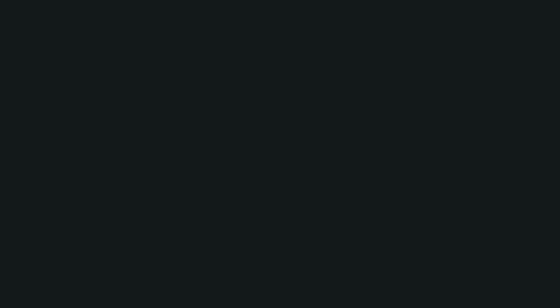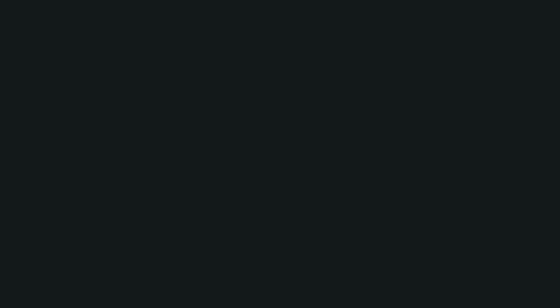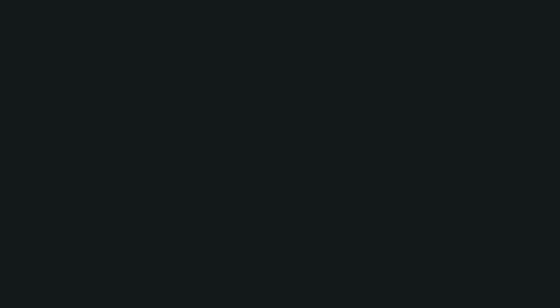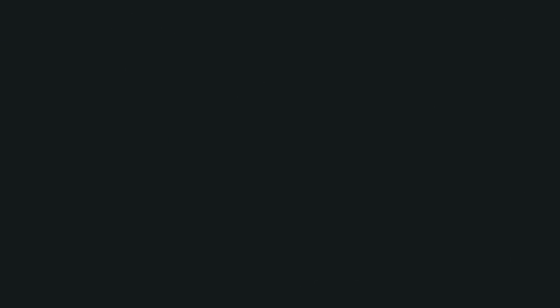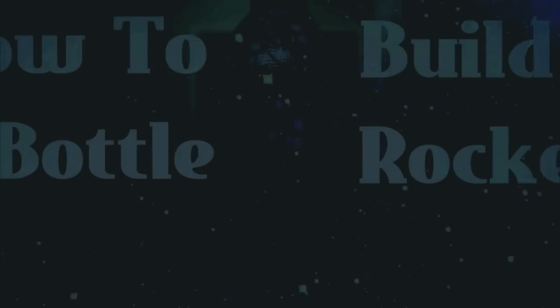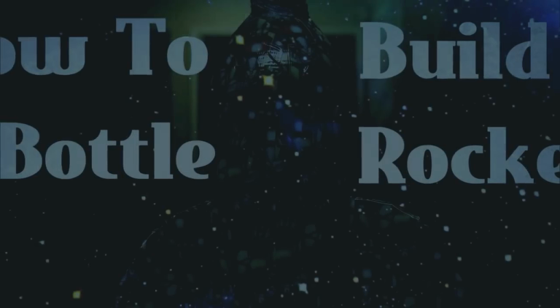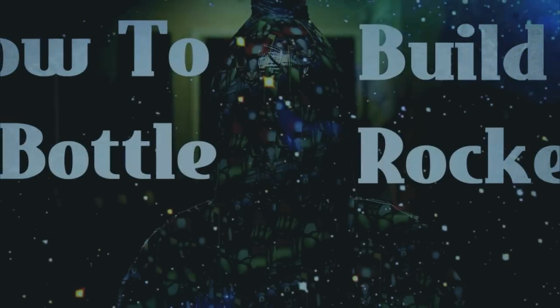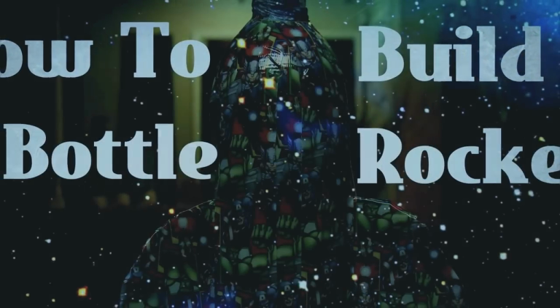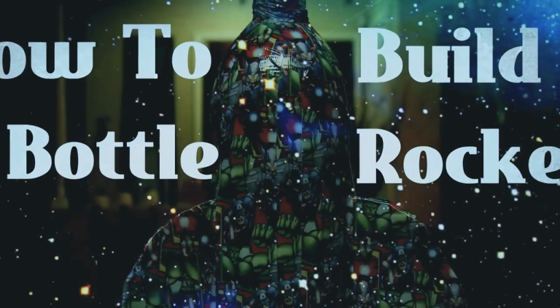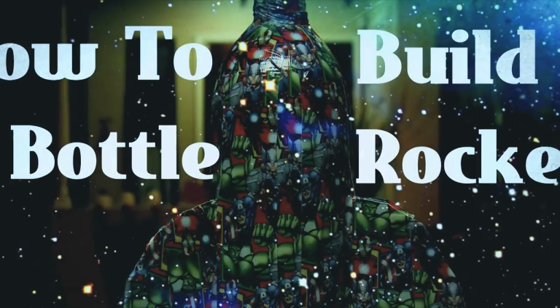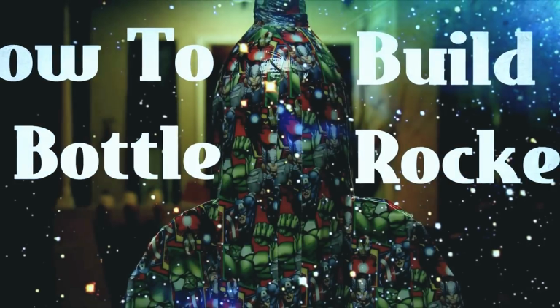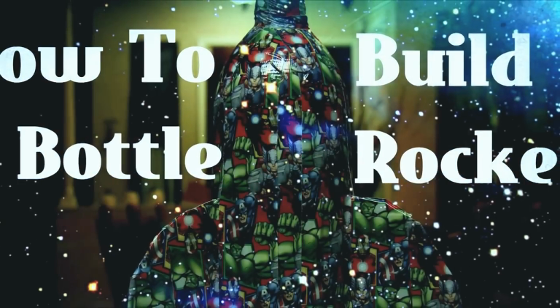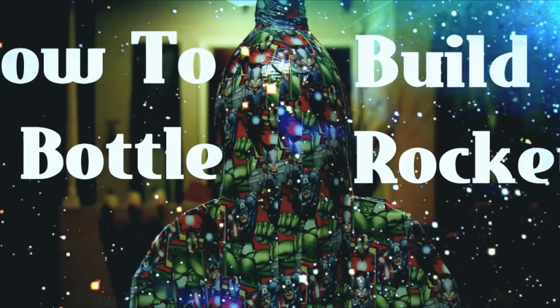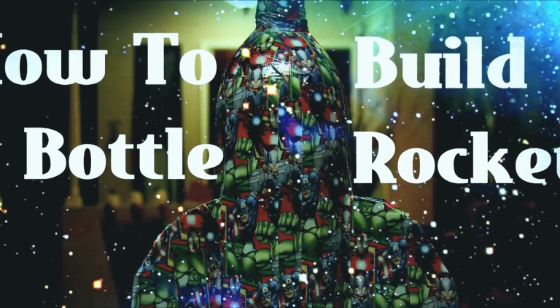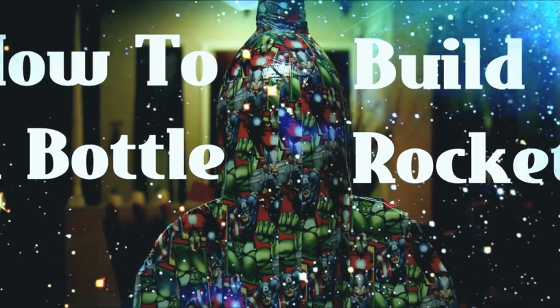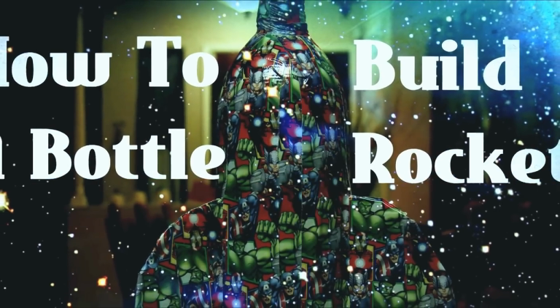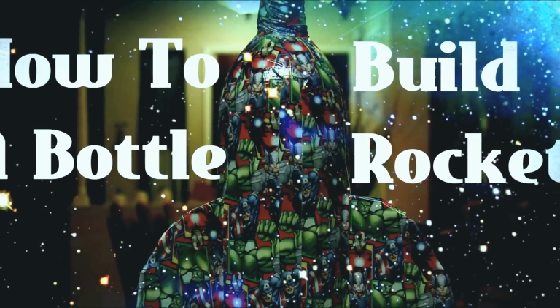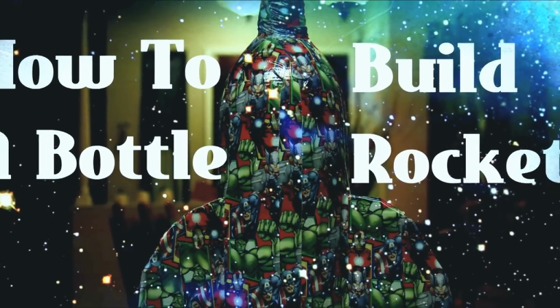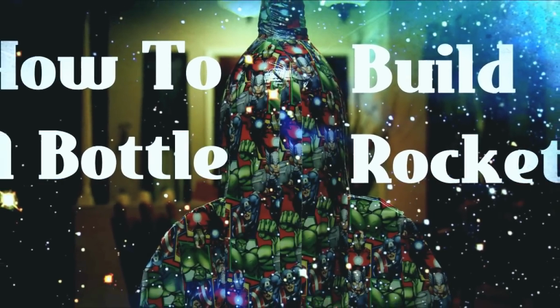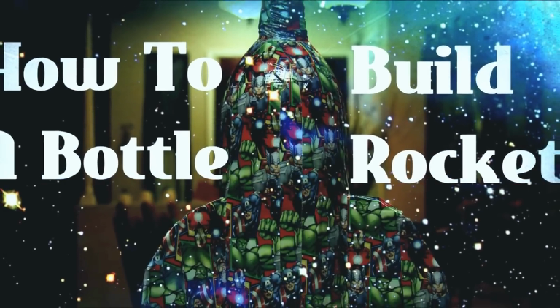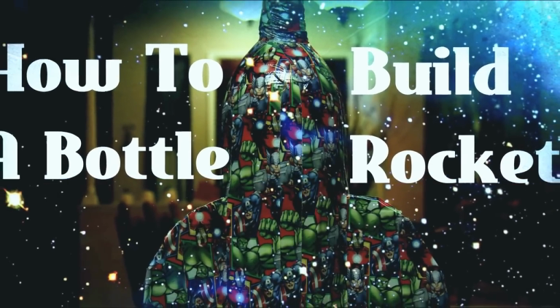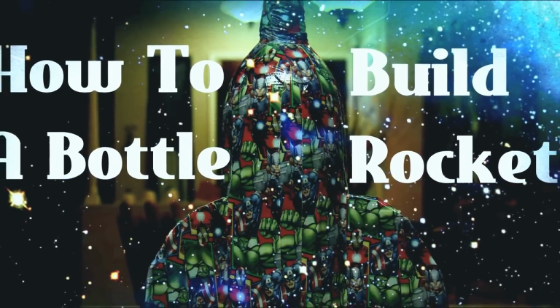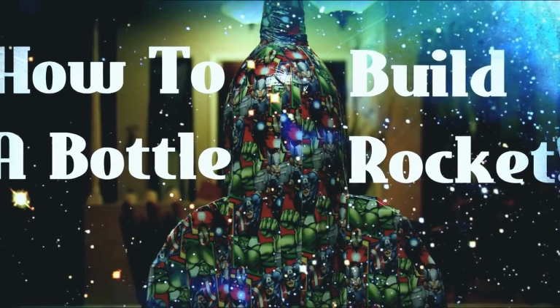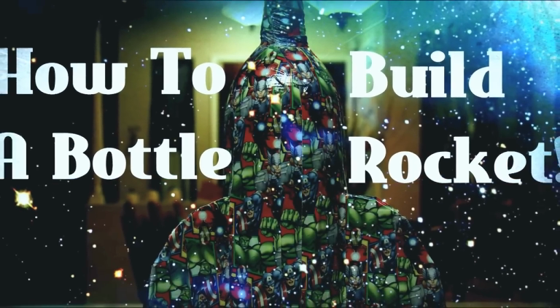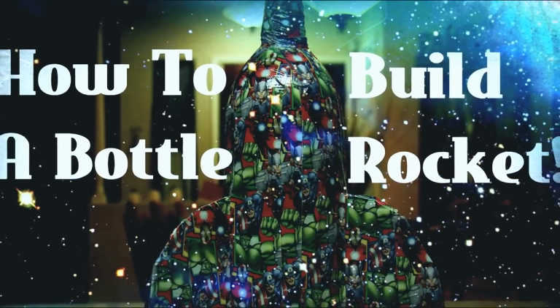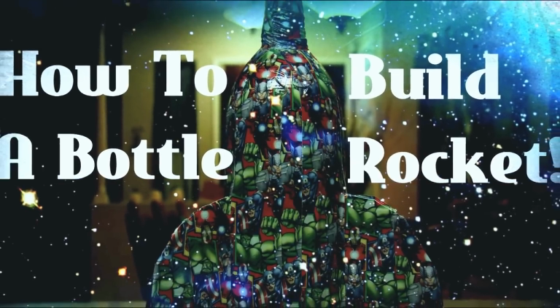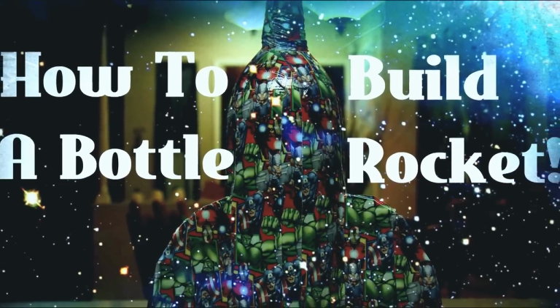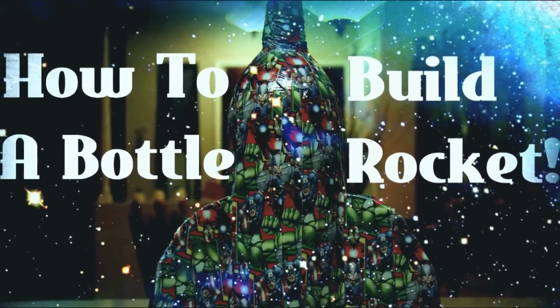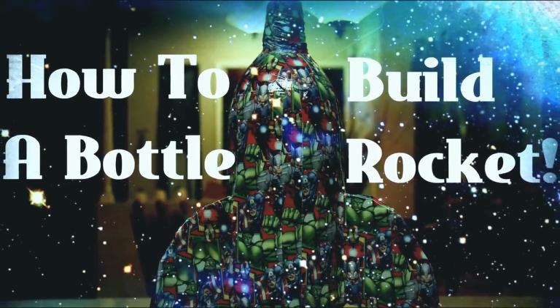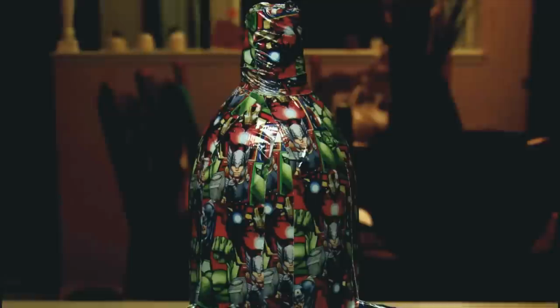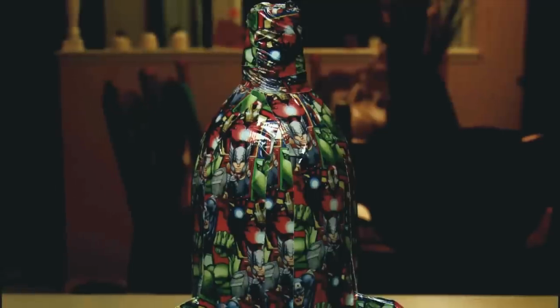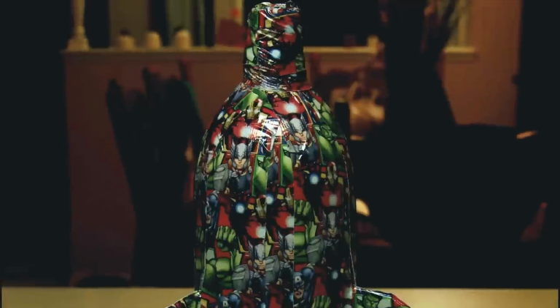Hello everyone, my name is Paolo and today we're going to be doing a tutorial on how to do a bottle rocket.